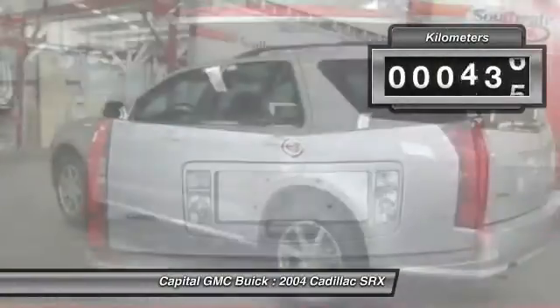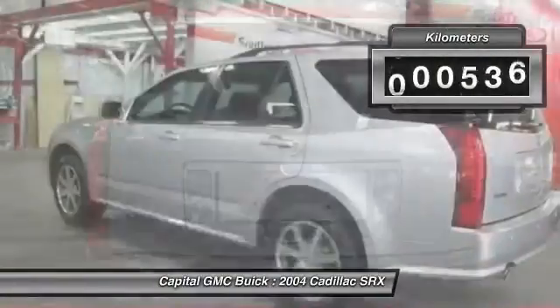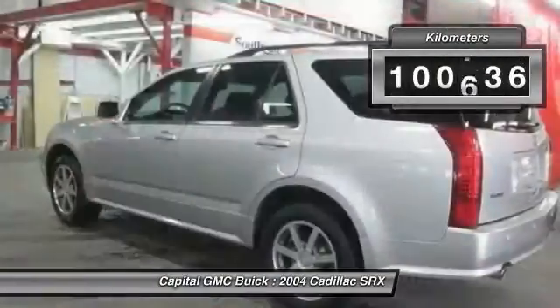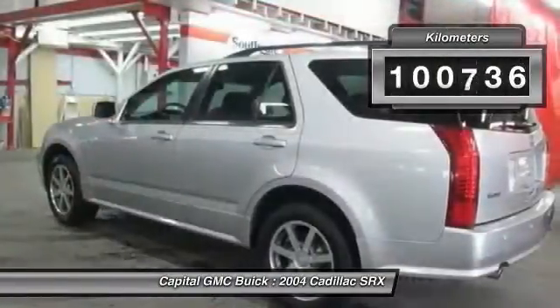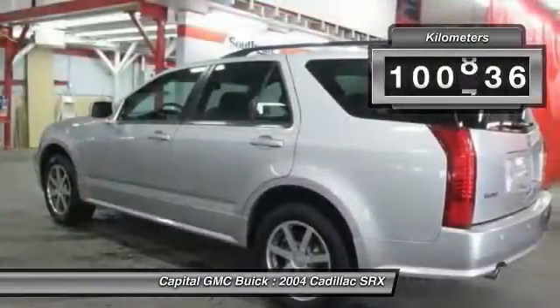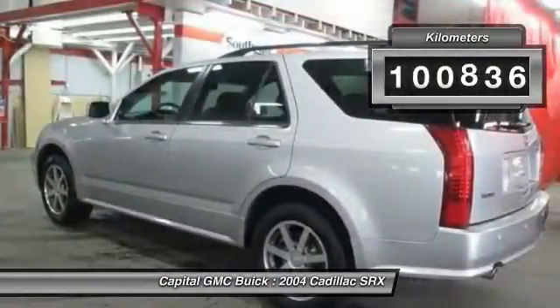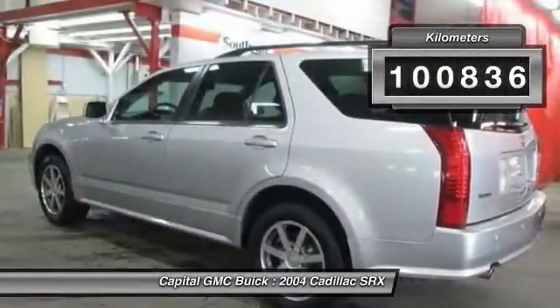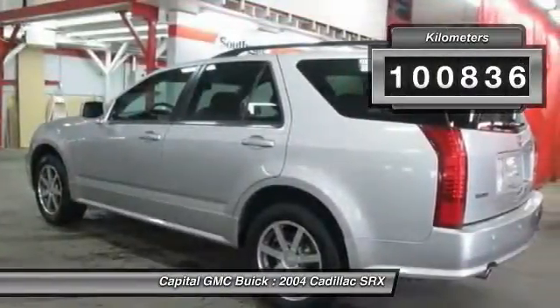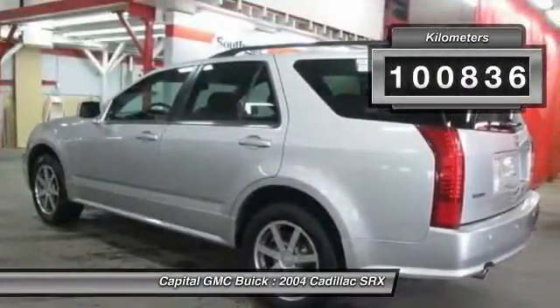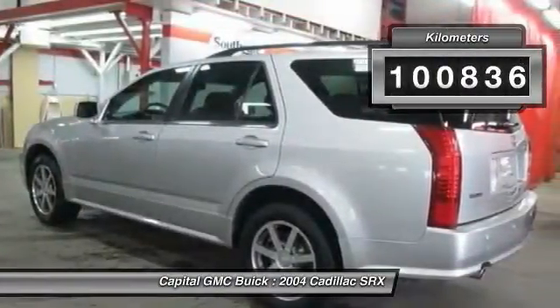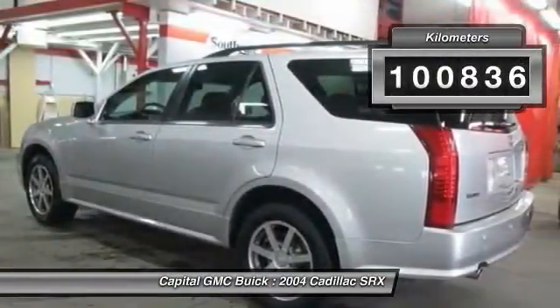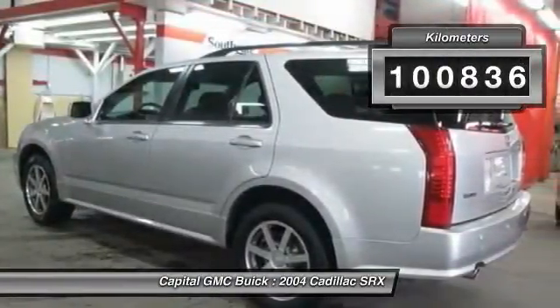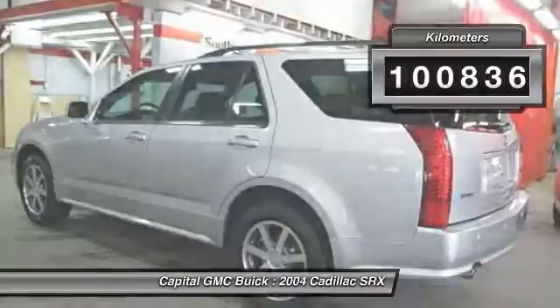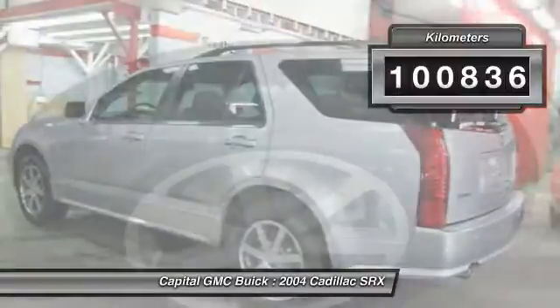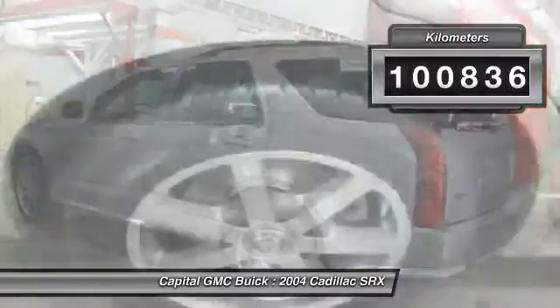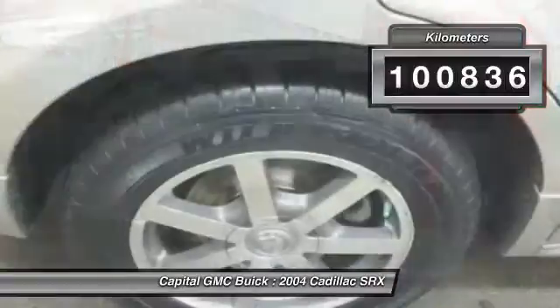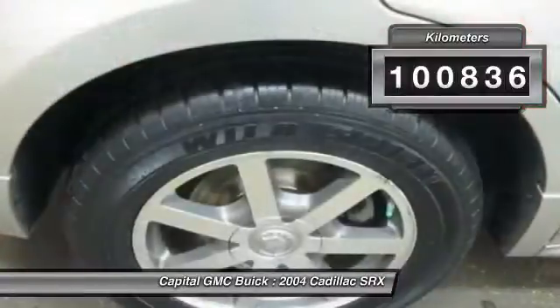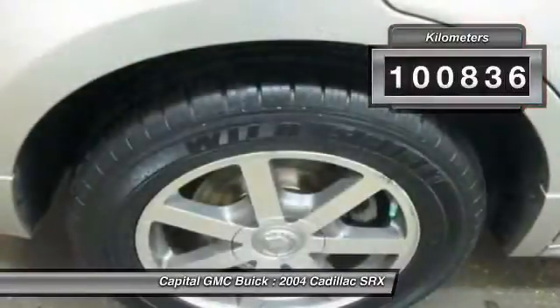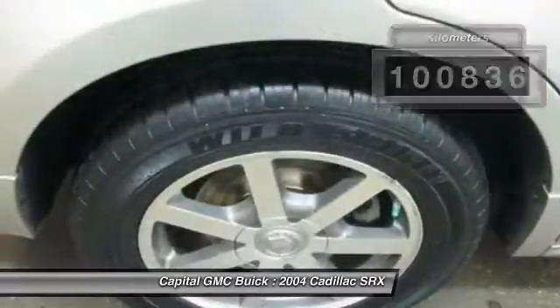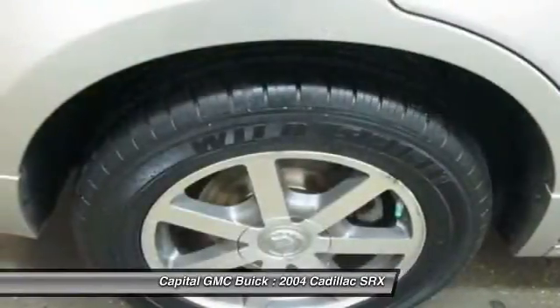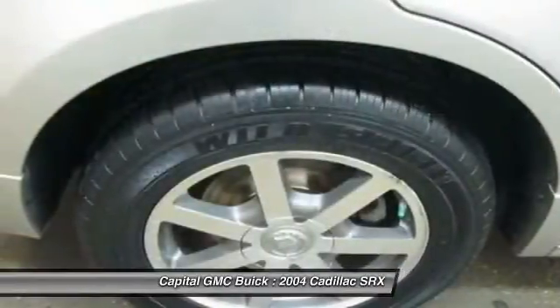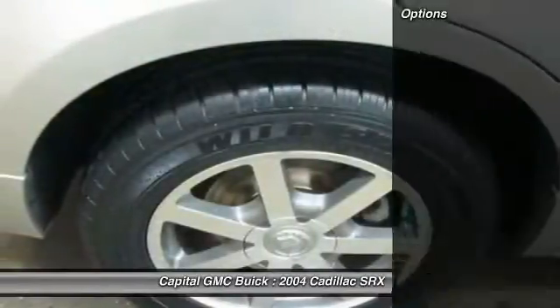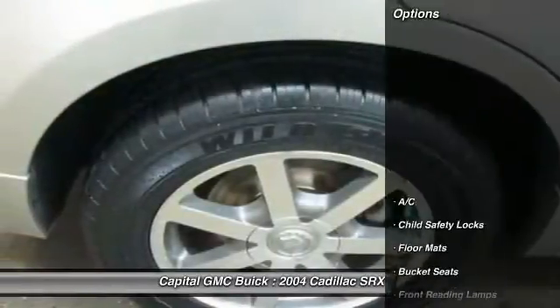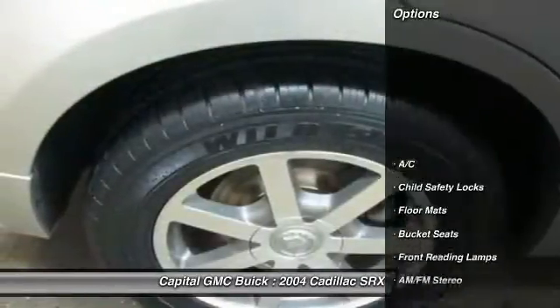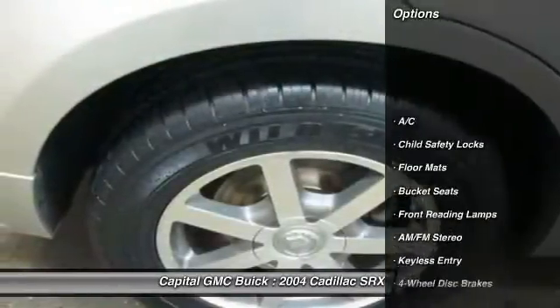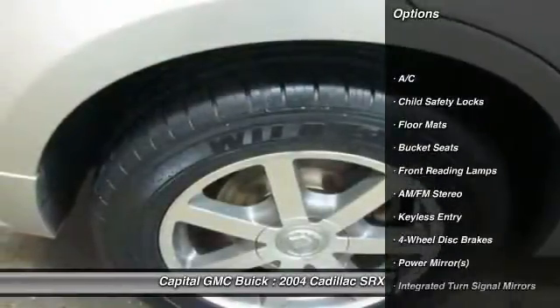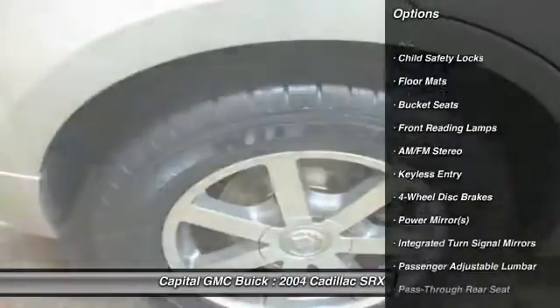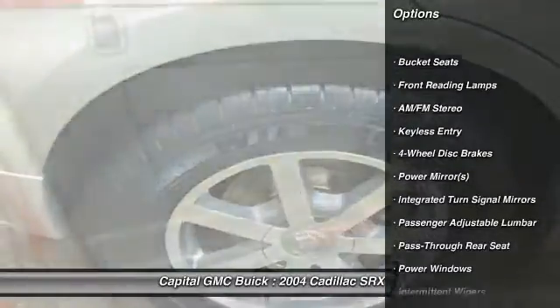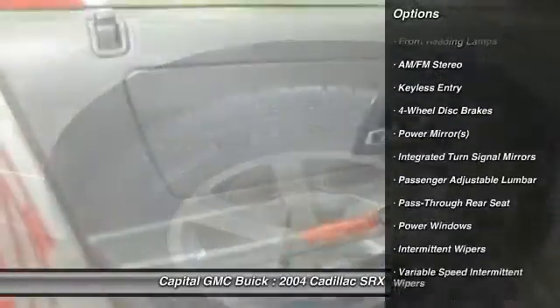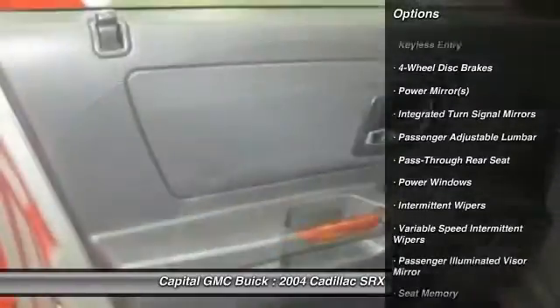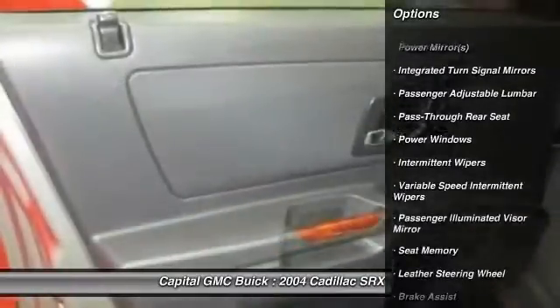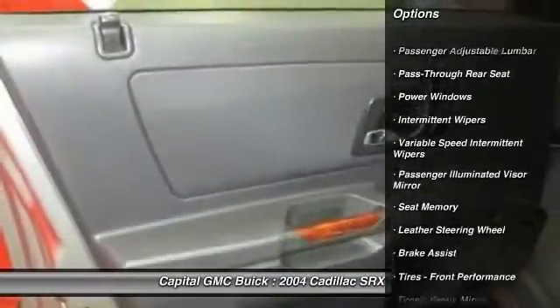This vehicle has less than 110,000 kilometers. Here are some of this vehicle's great options.